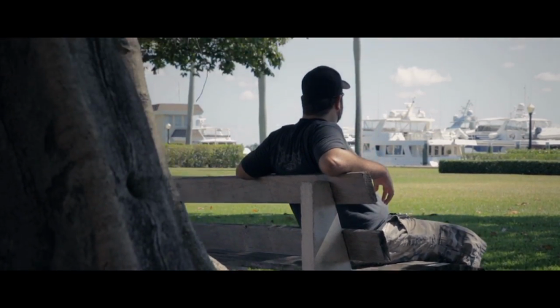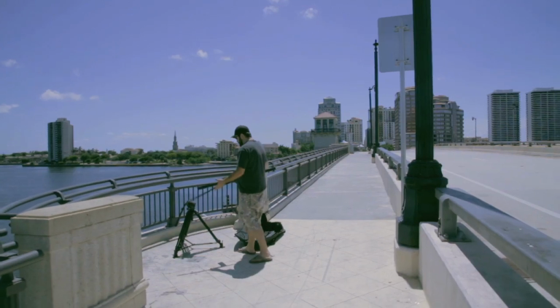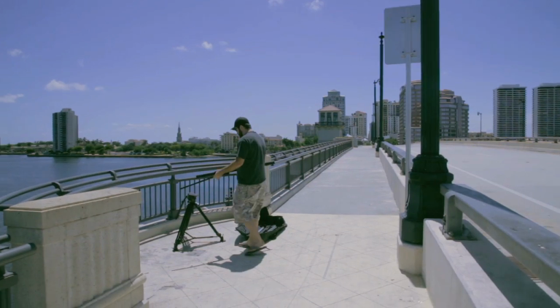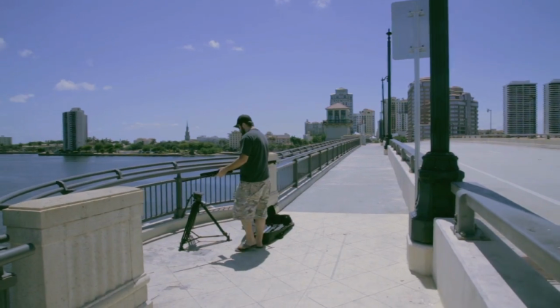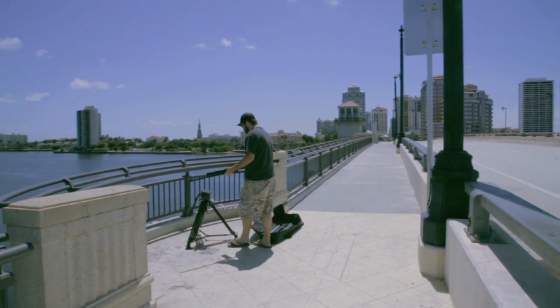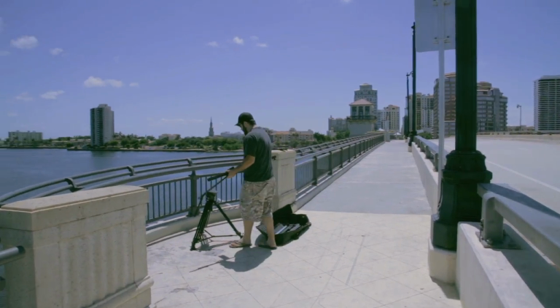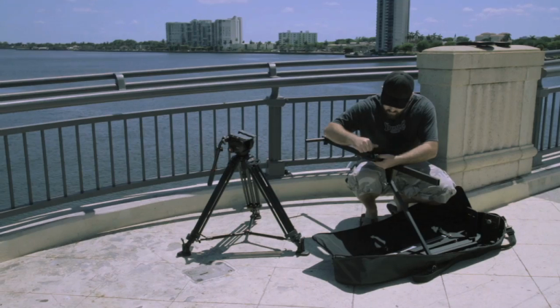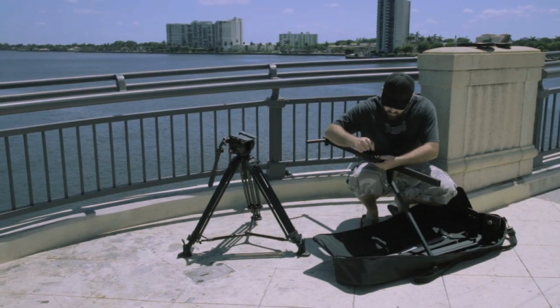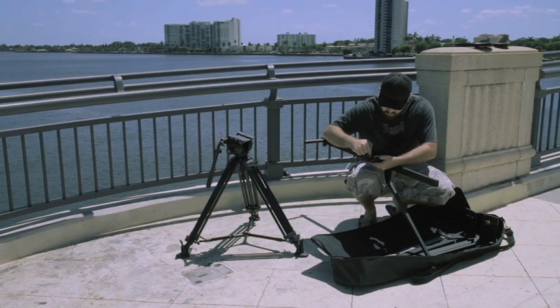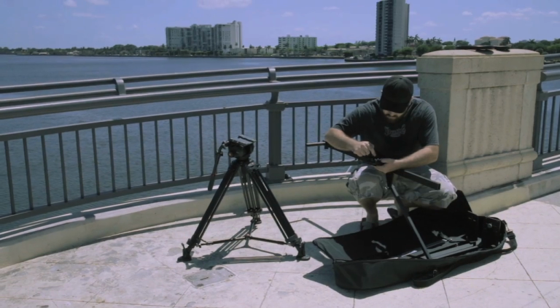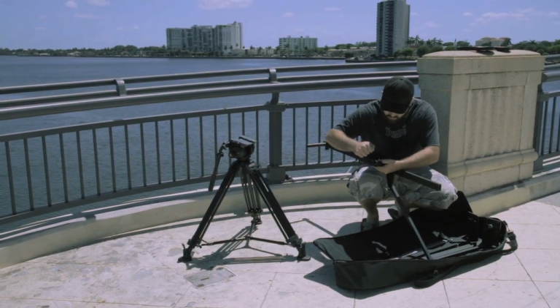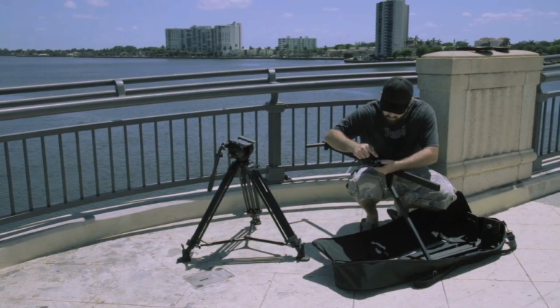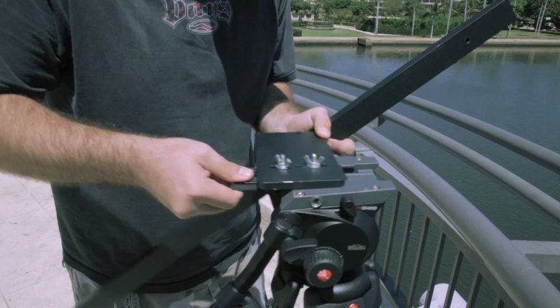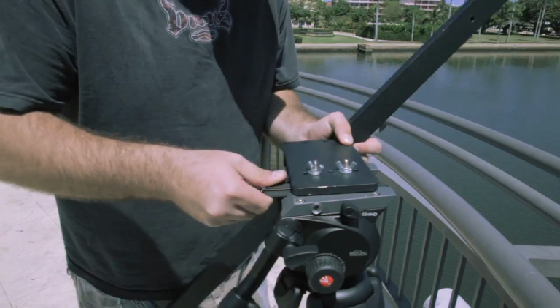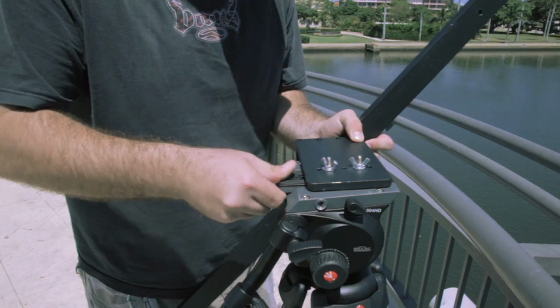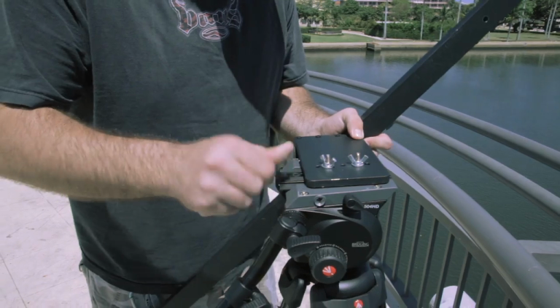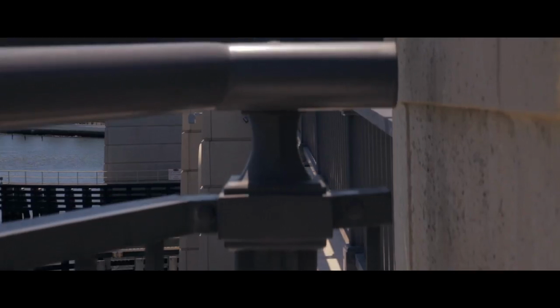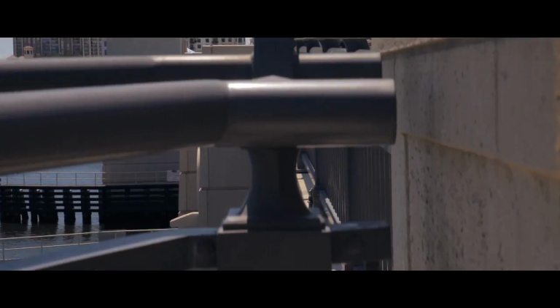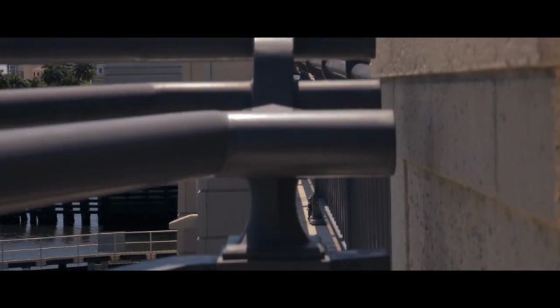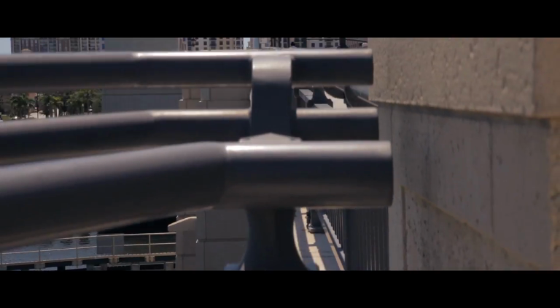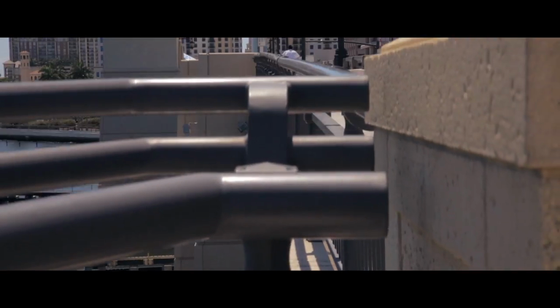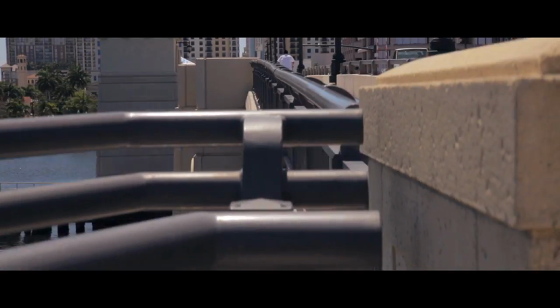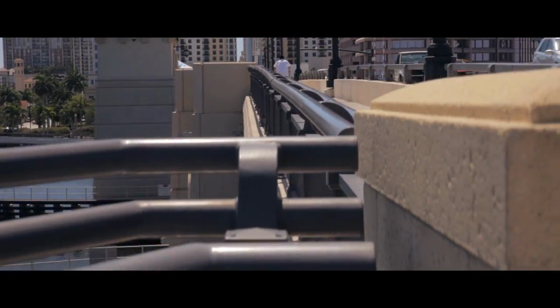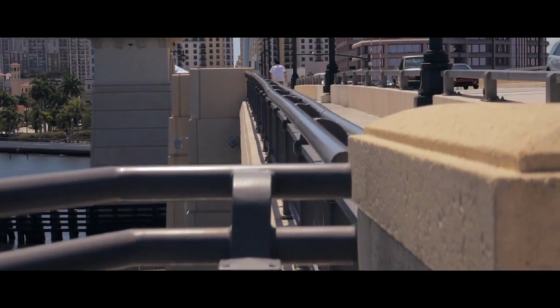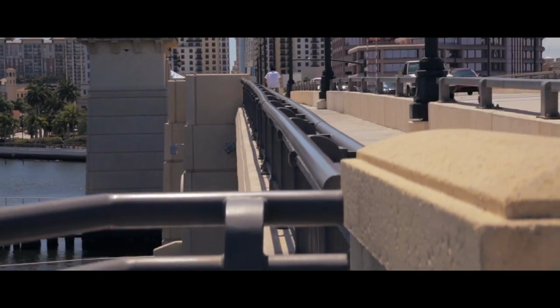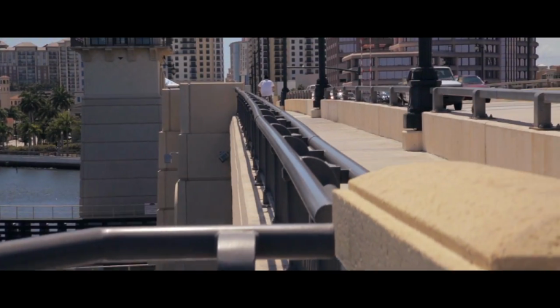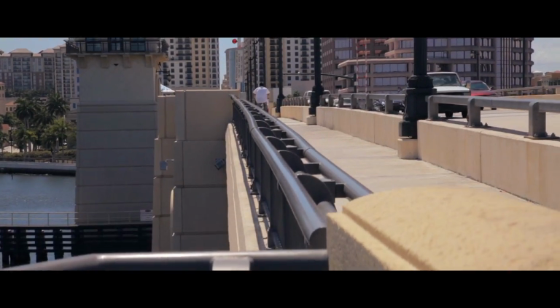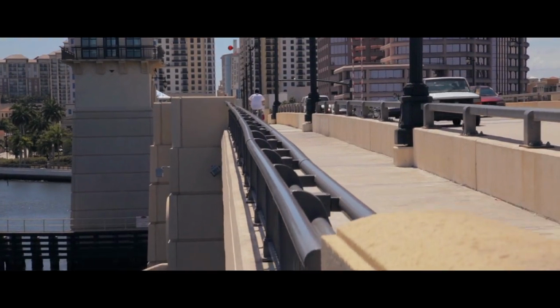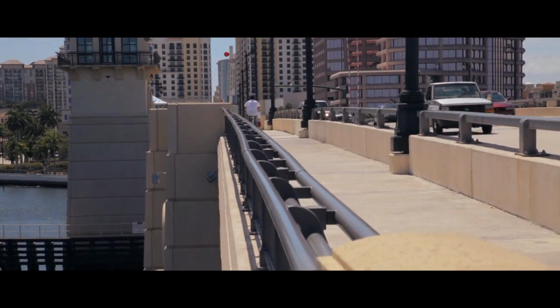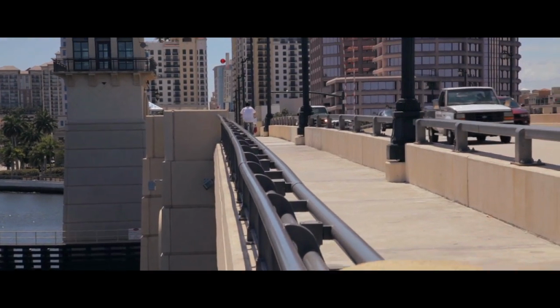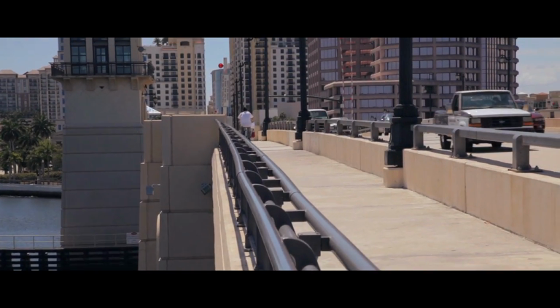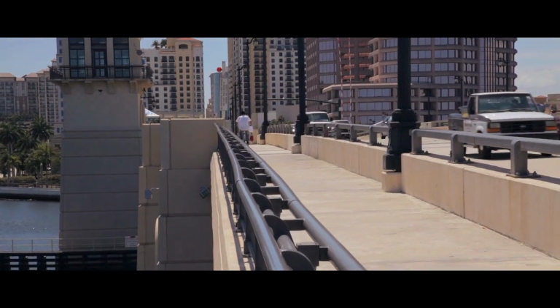With a jib like this I'm able to run to a location, set up, get my shot, and get out of there before anyone even noticed I was there.